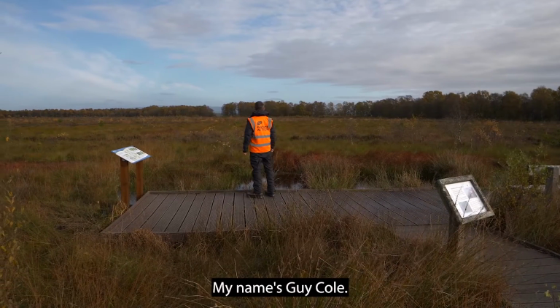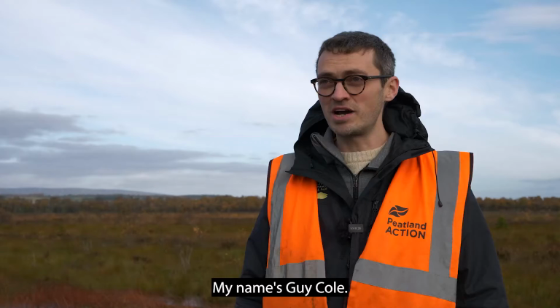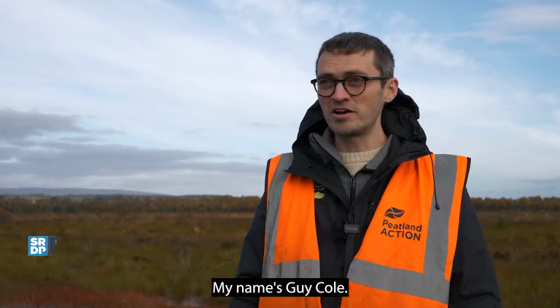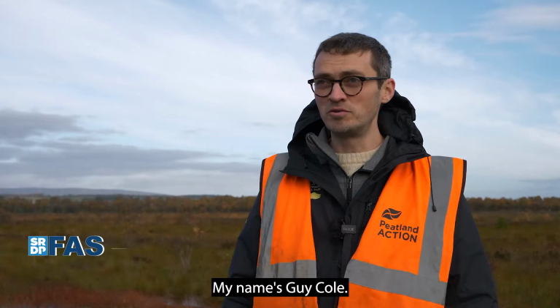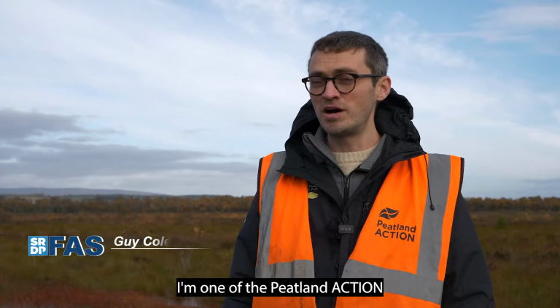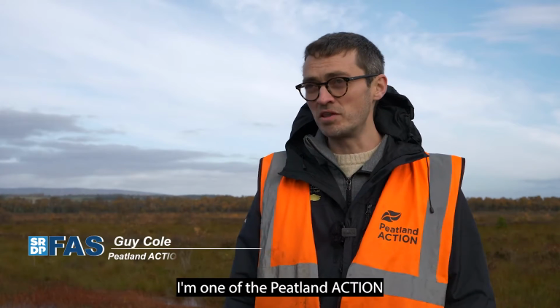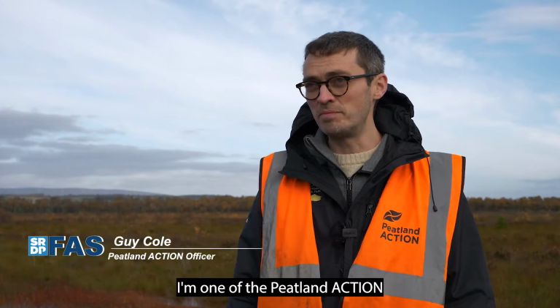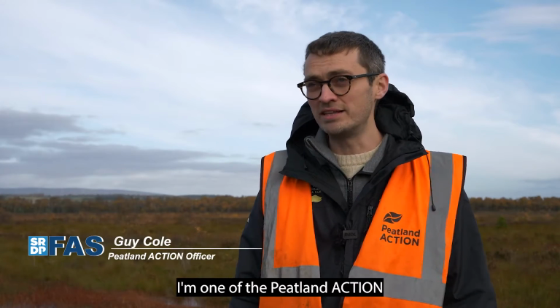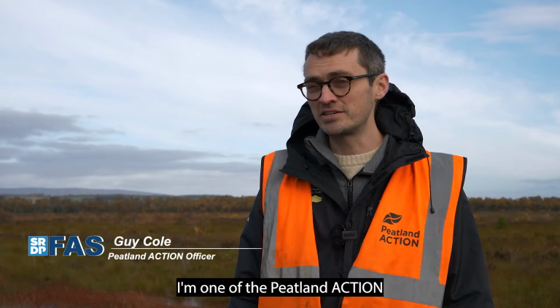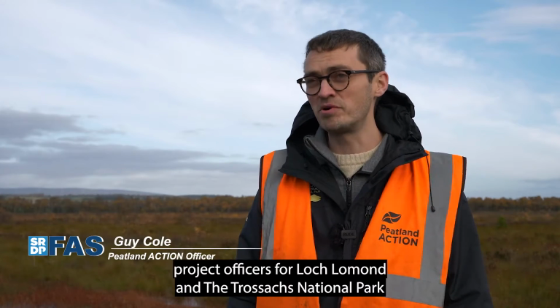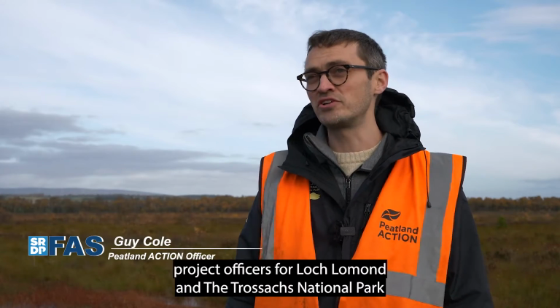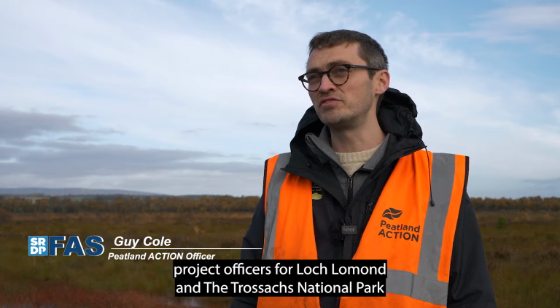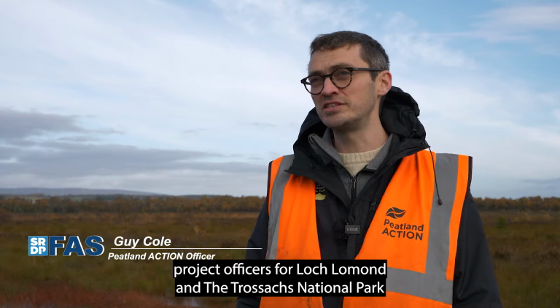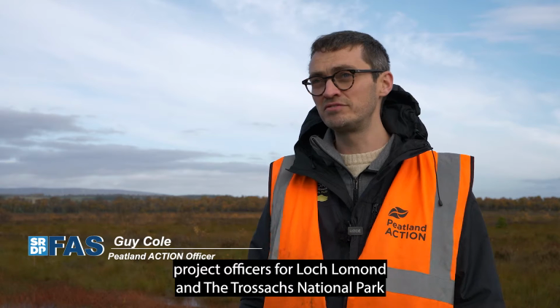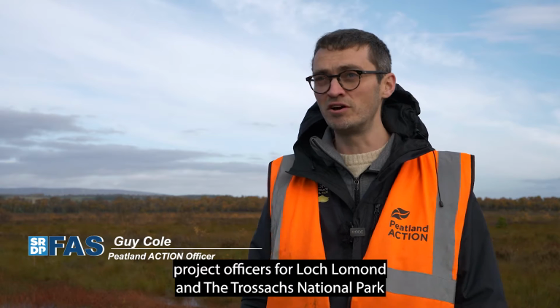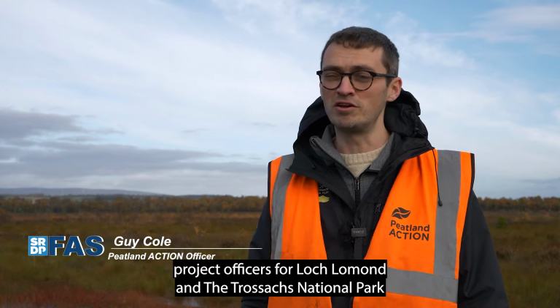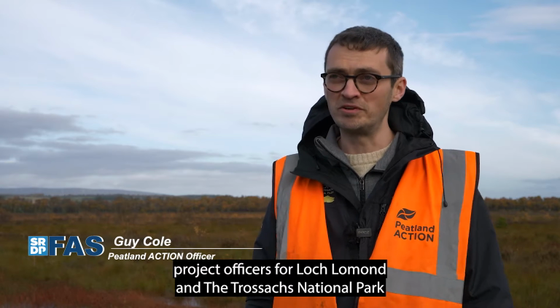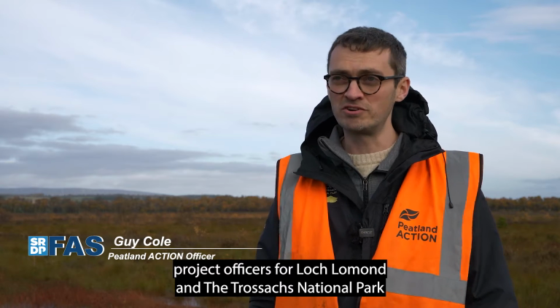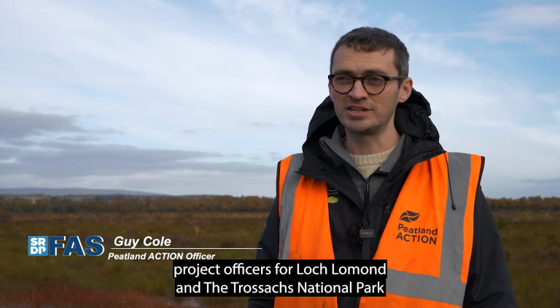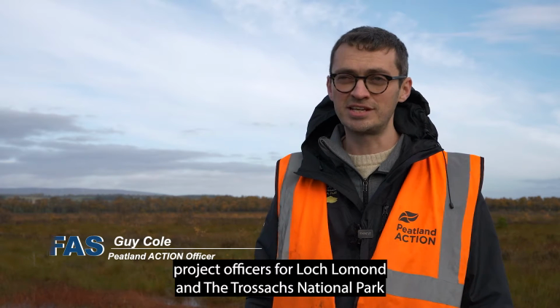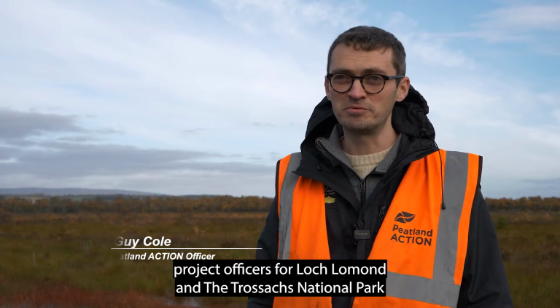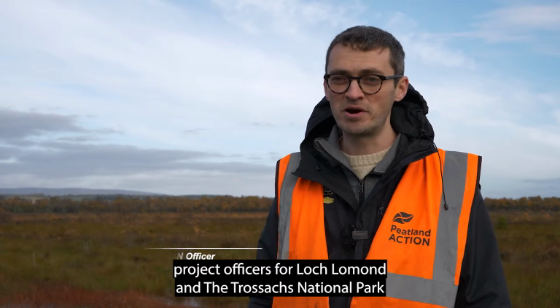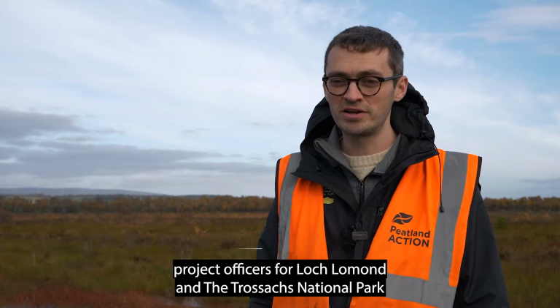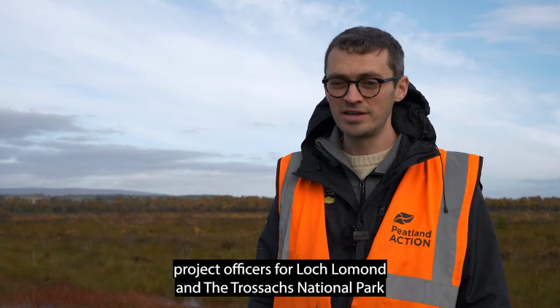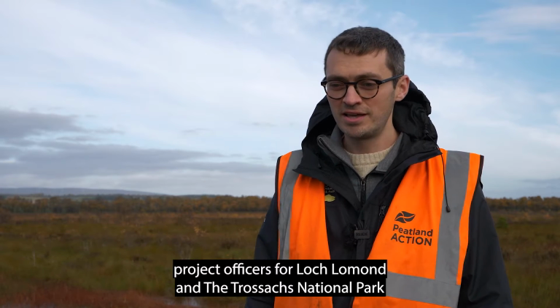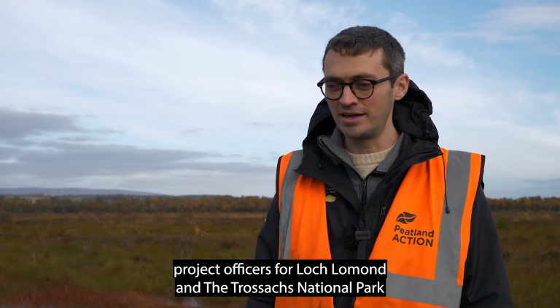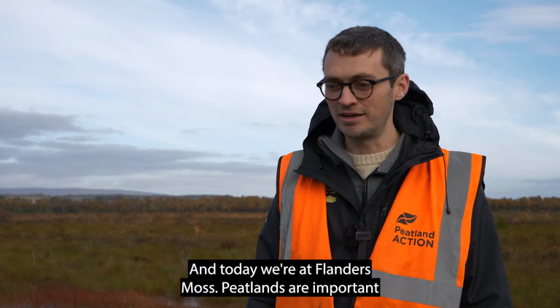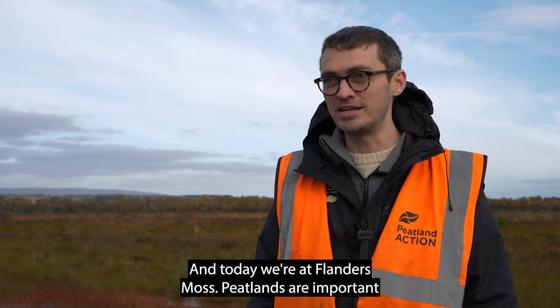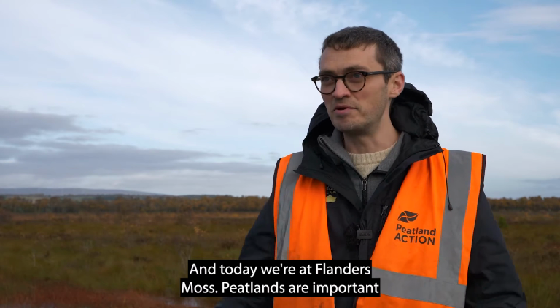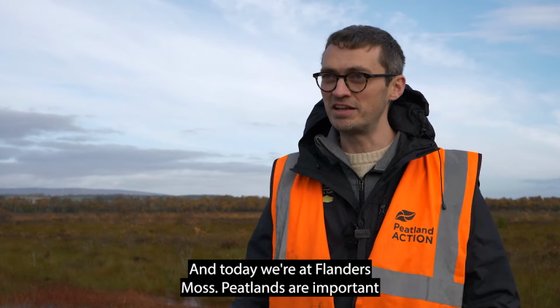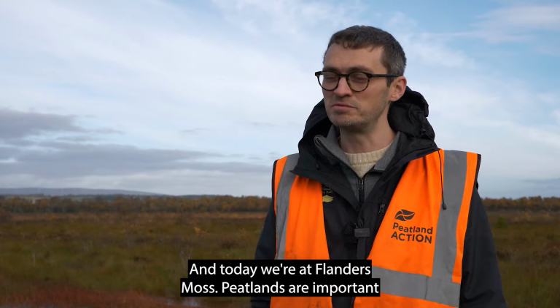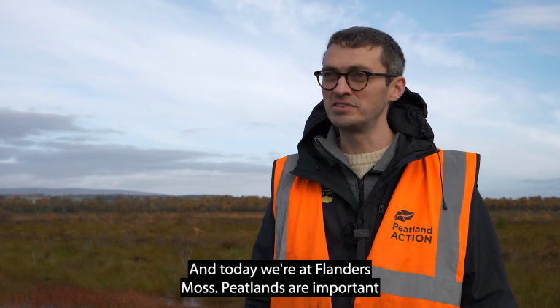My name is Guy Cole. I'm one of the Peatland Action project officers for Loch Lomond and The Trossachs National Park, and today we're at Flanders Moss.